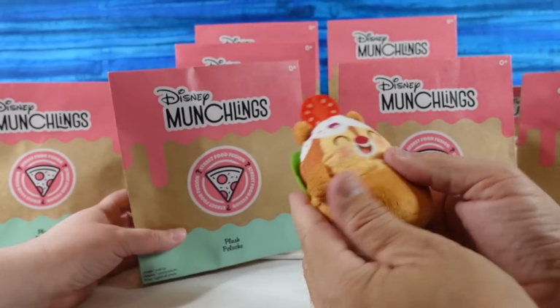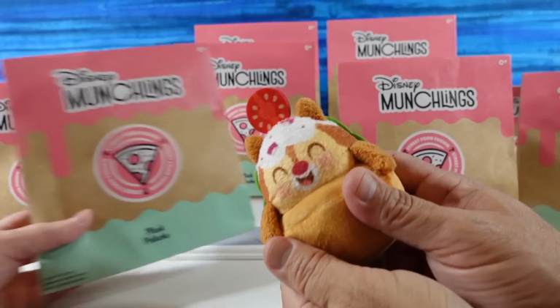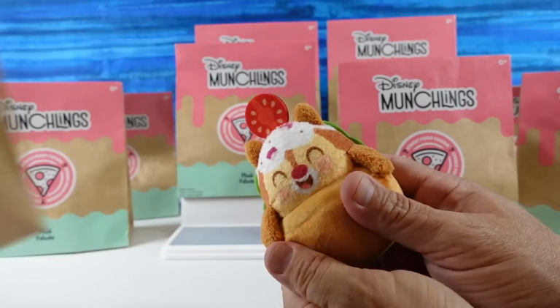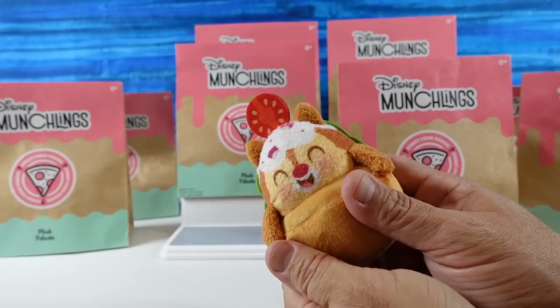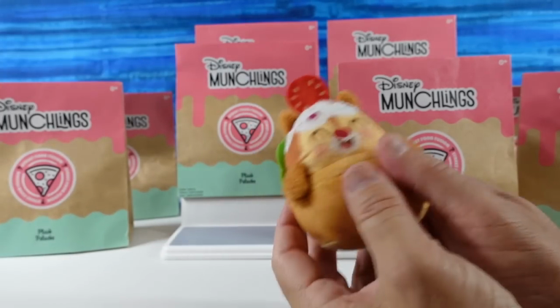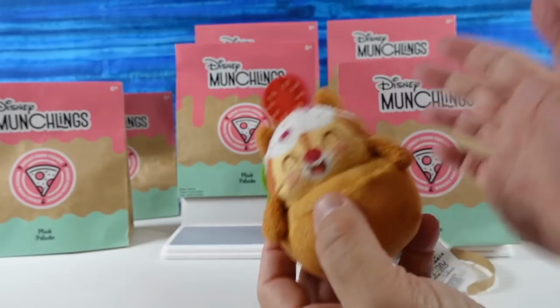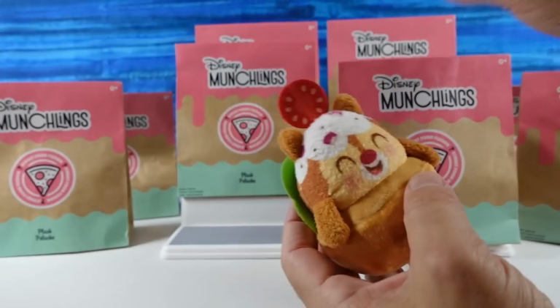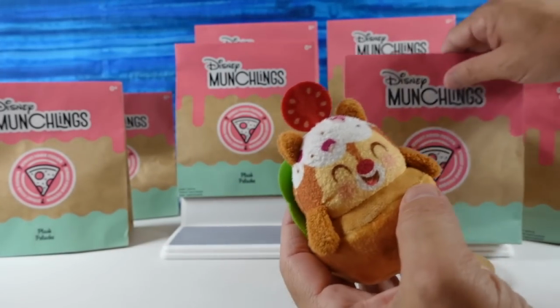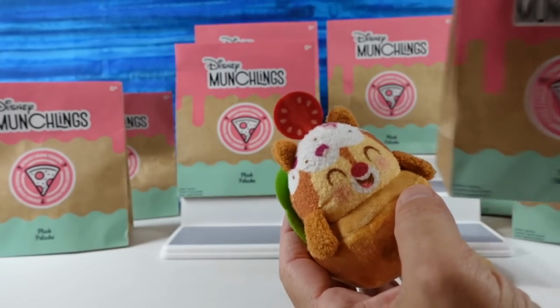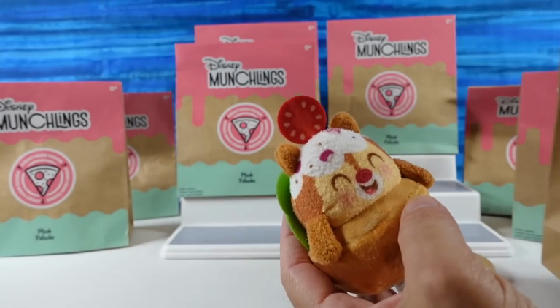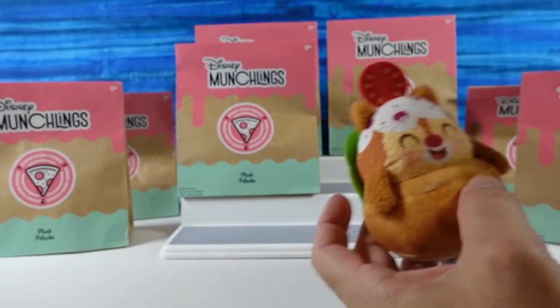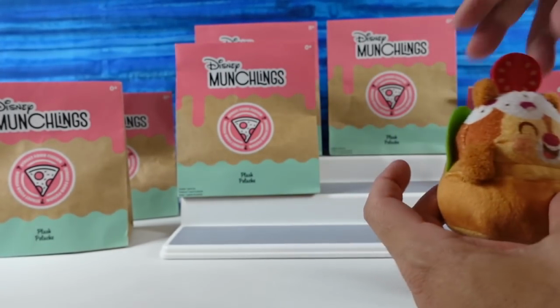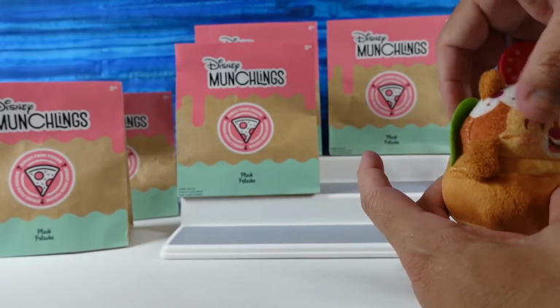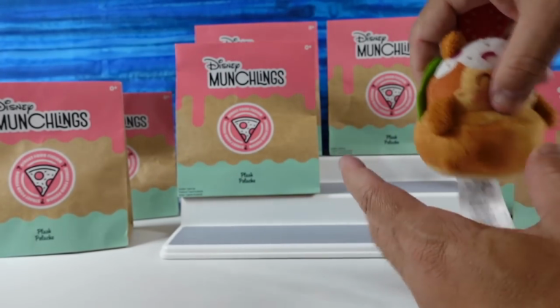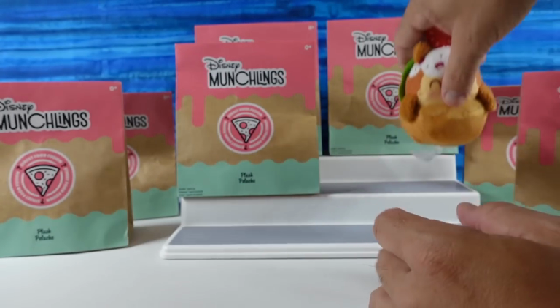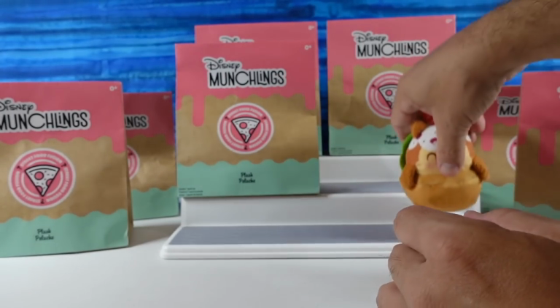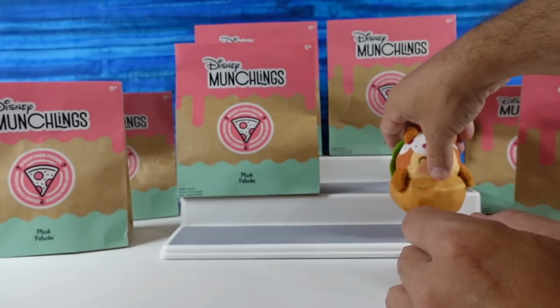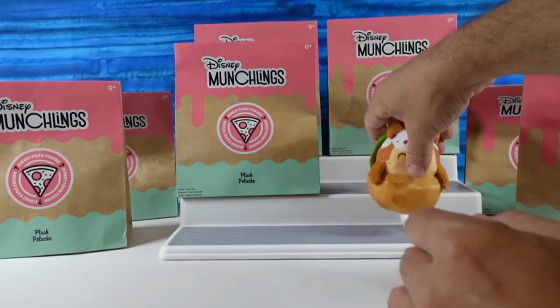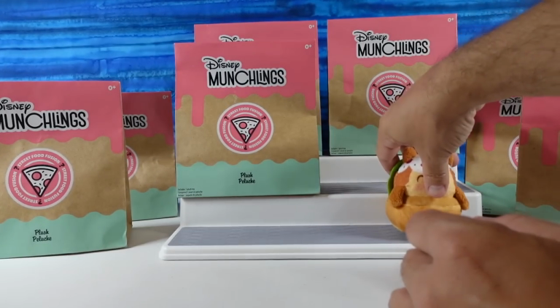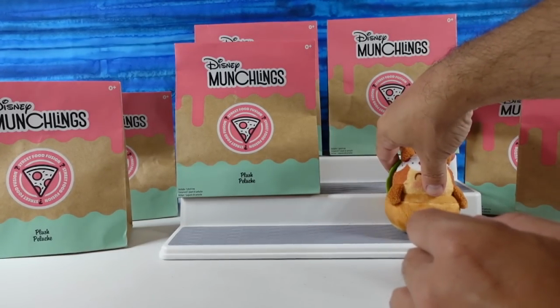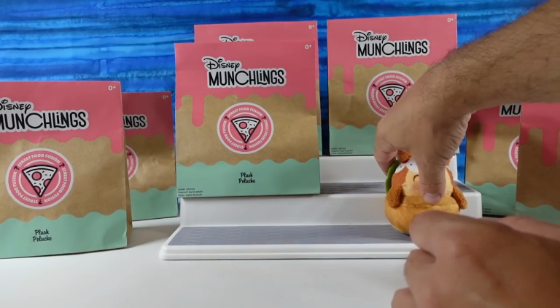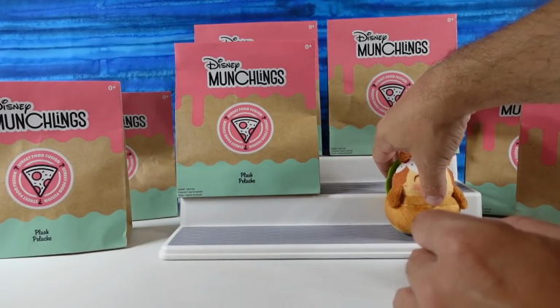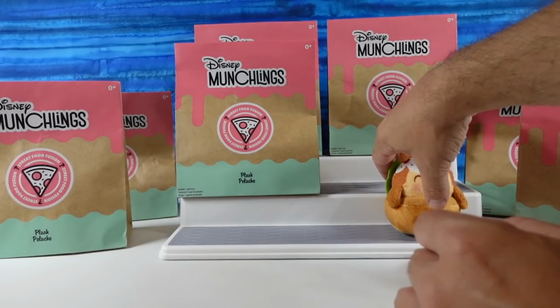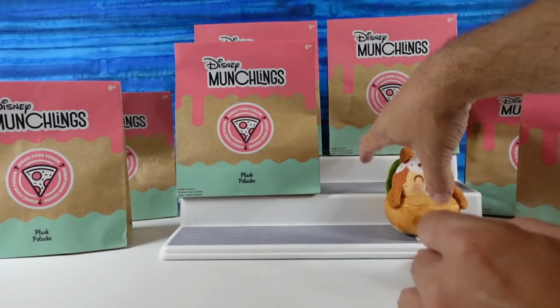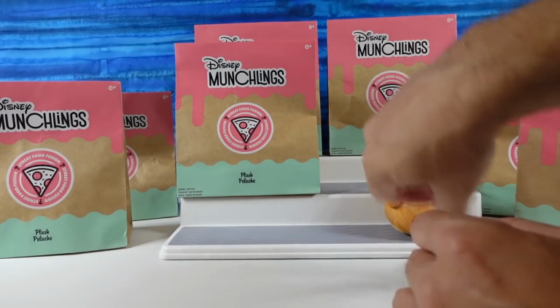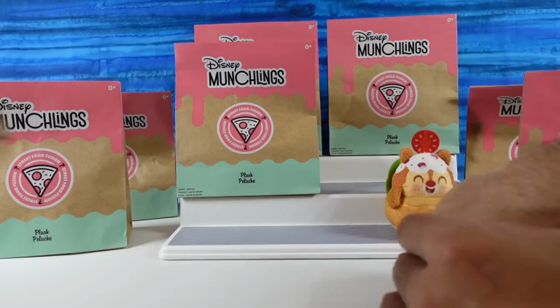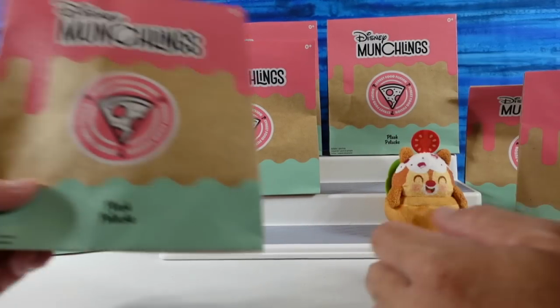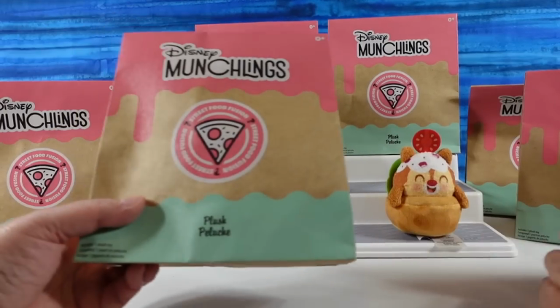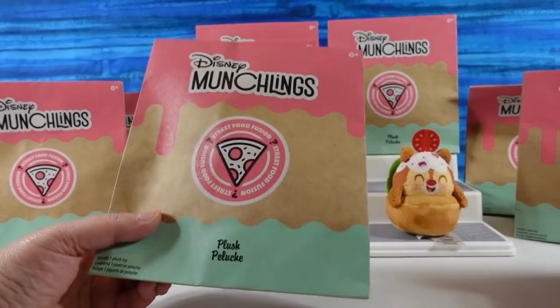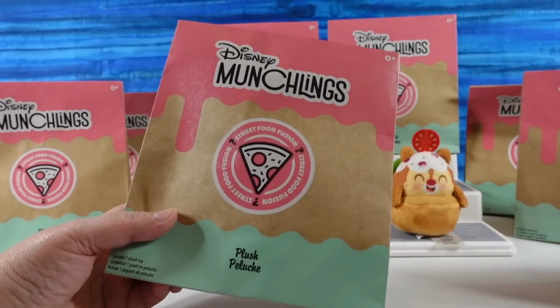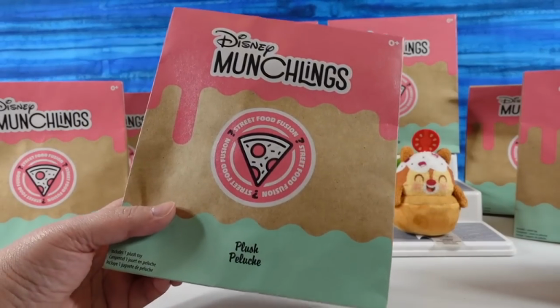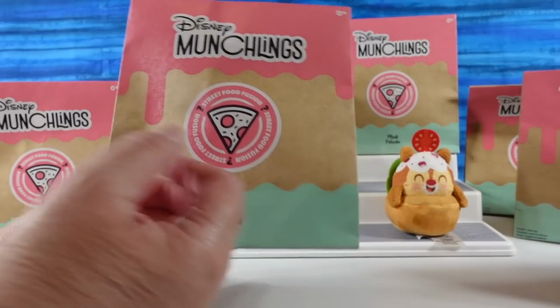Tzatziki is fun to say. That's right. That's why I said it. I have no idea what it means, but... It means yummy.